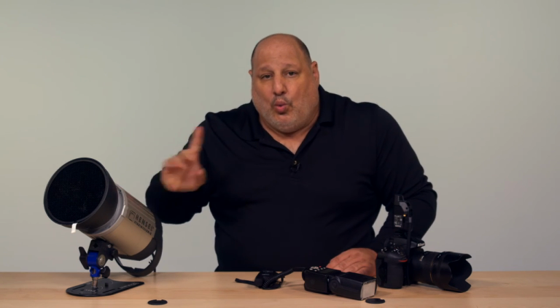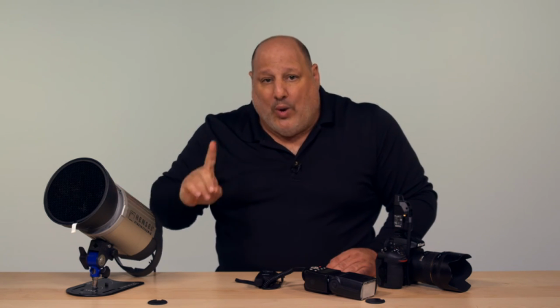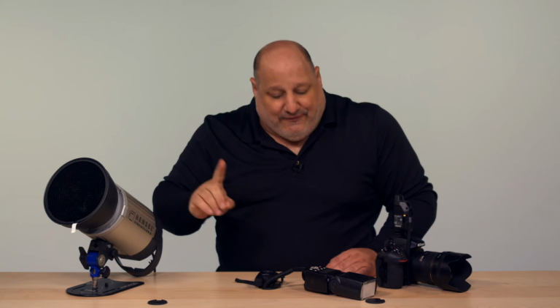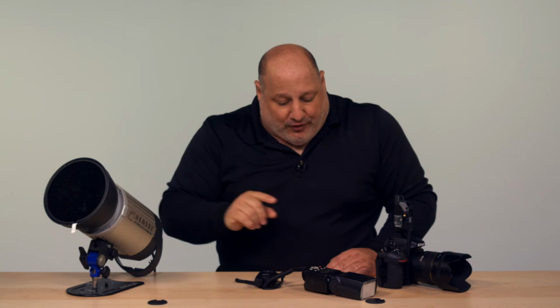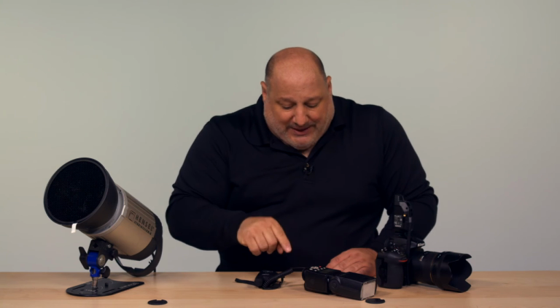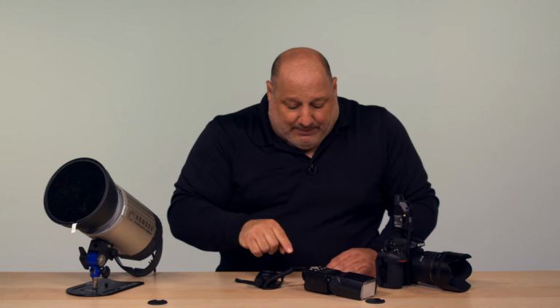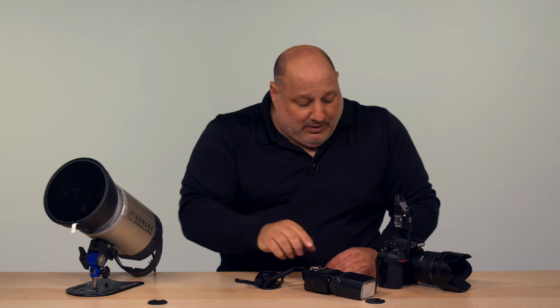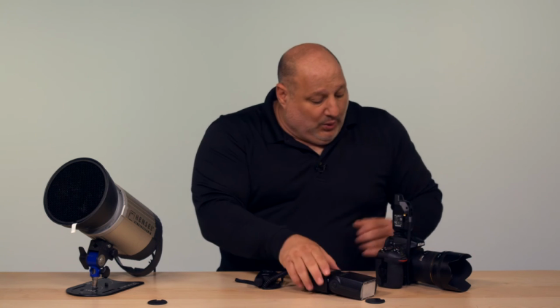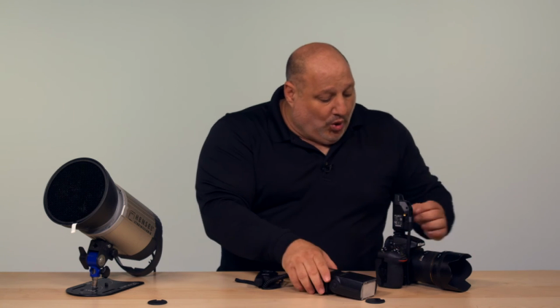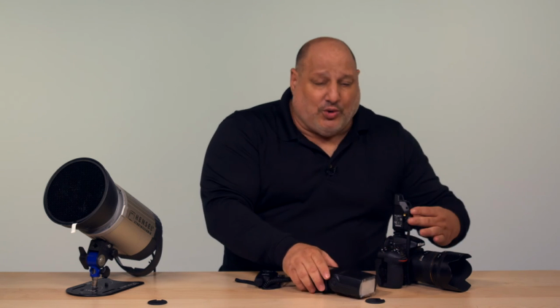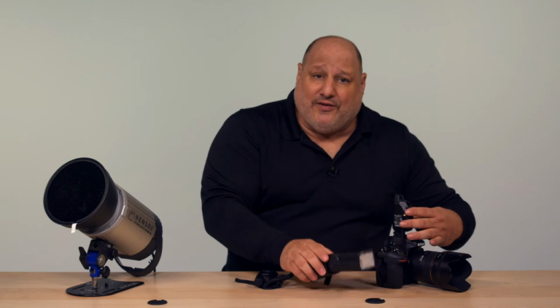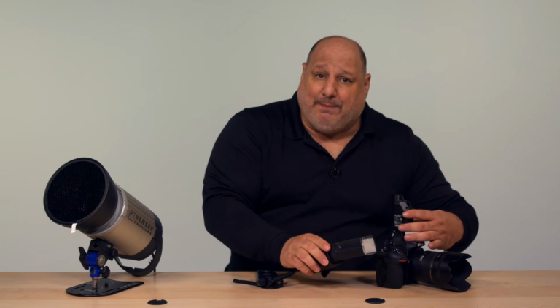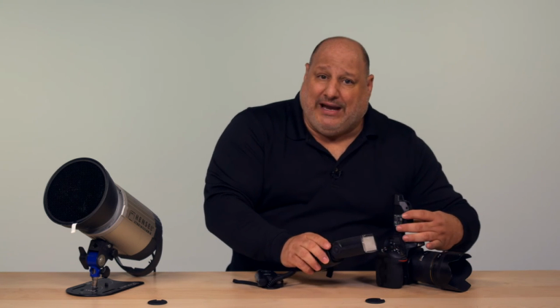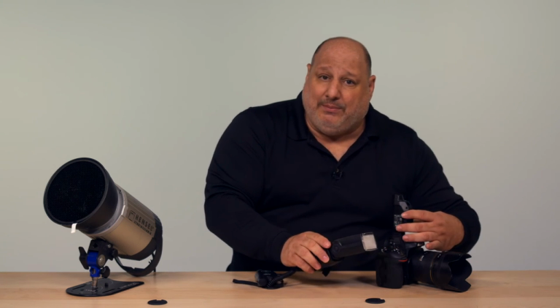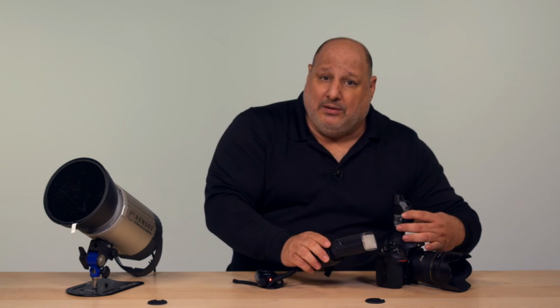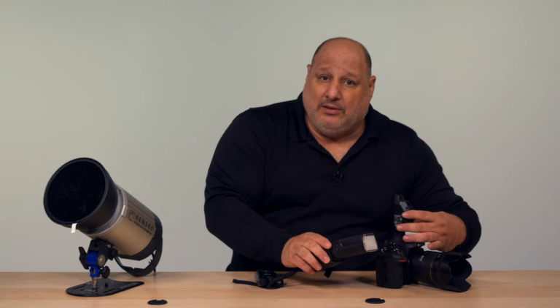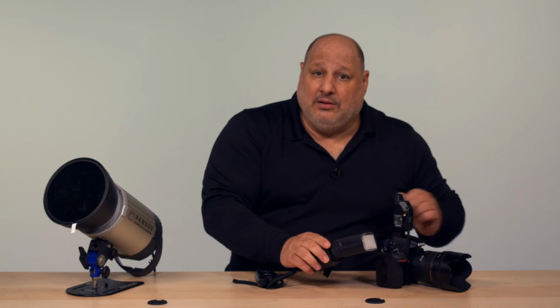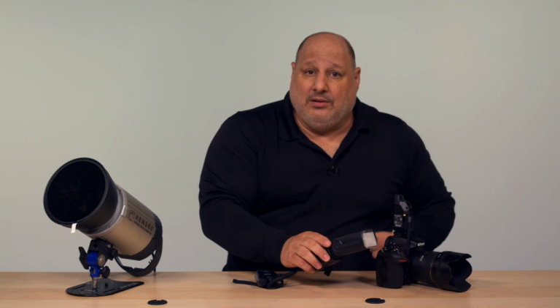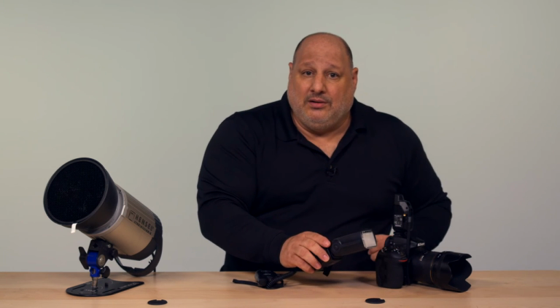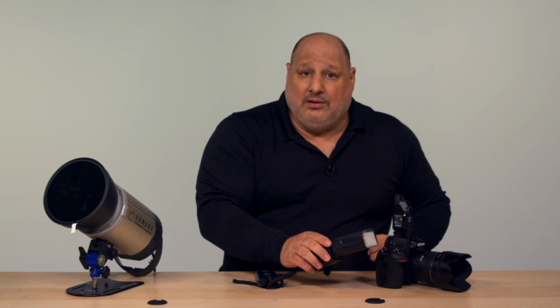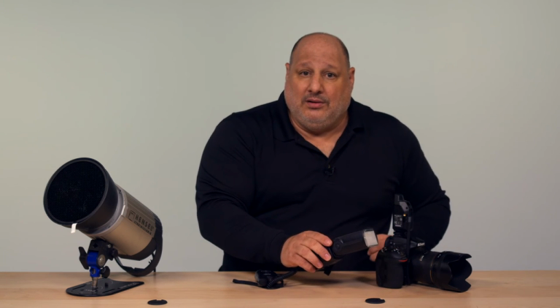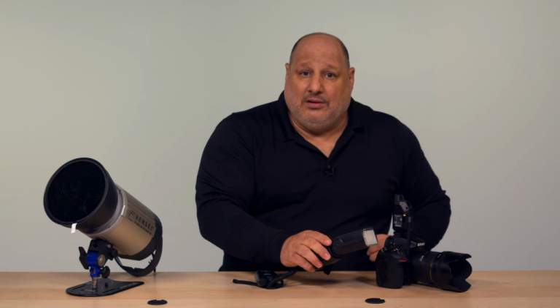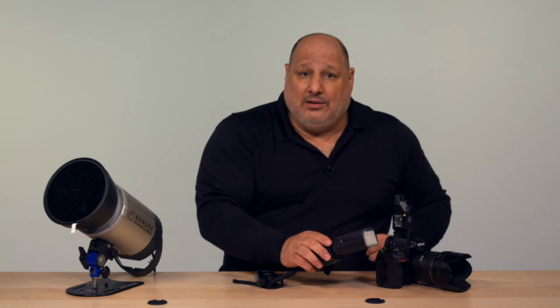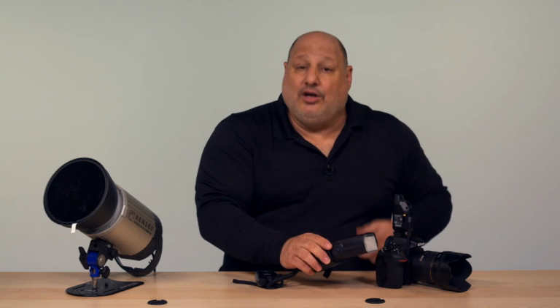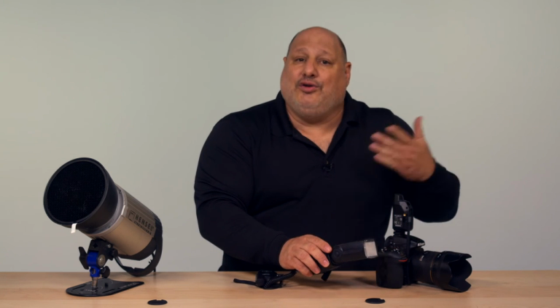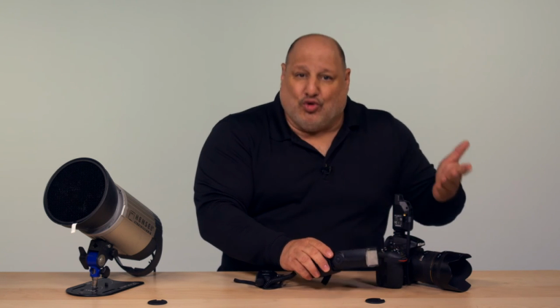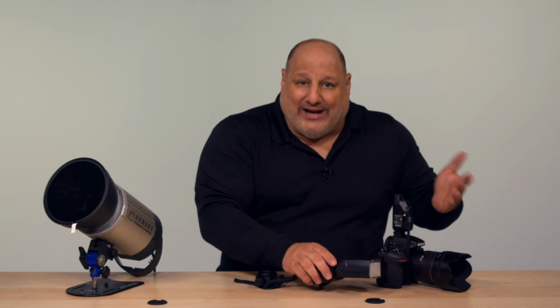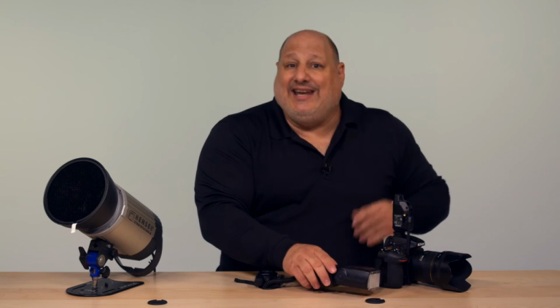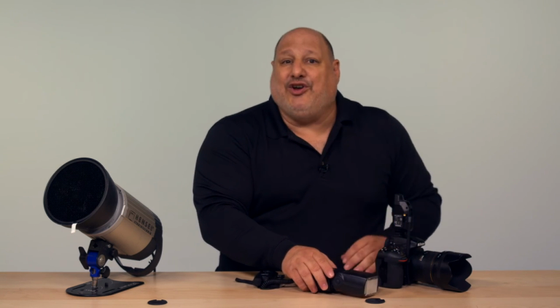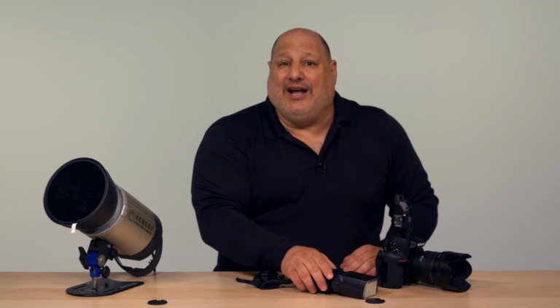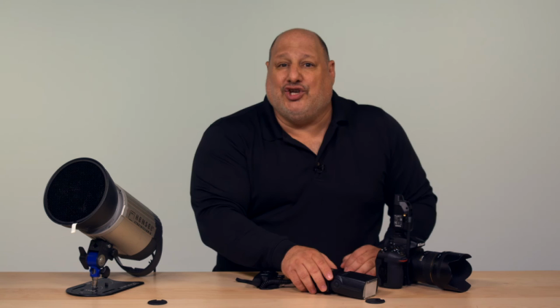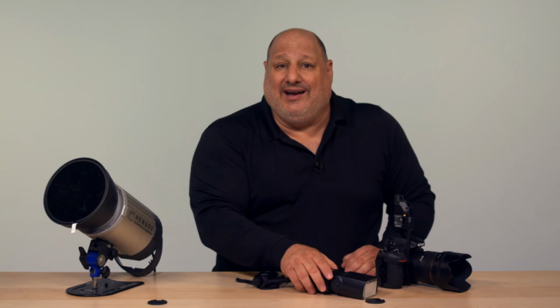Wait for the beep, and once you hear that beep, you're ready to take your next shot.